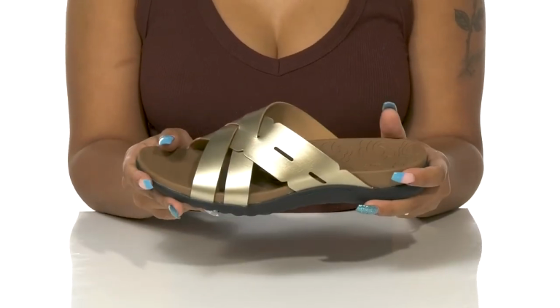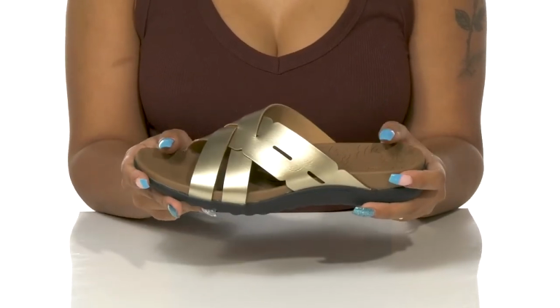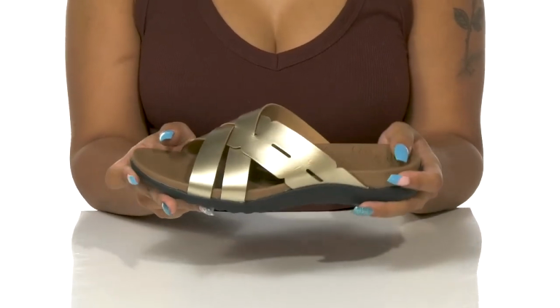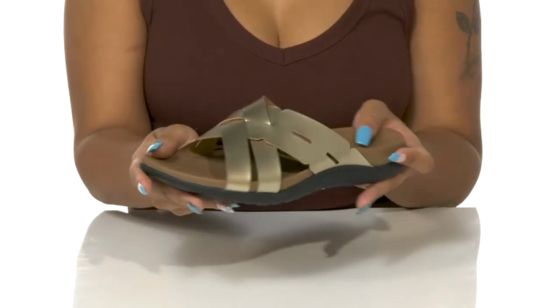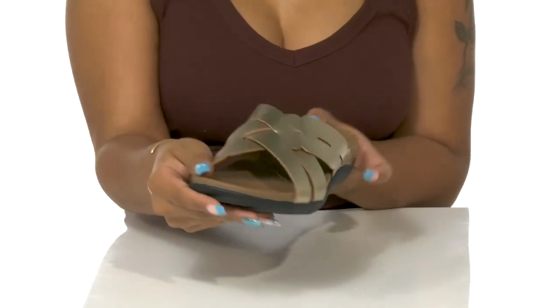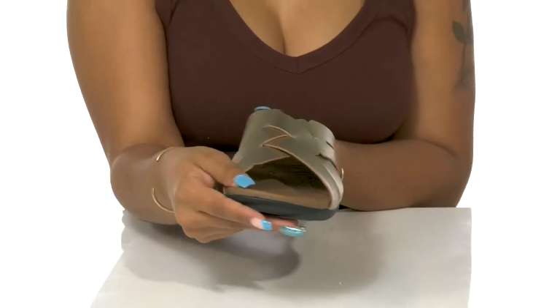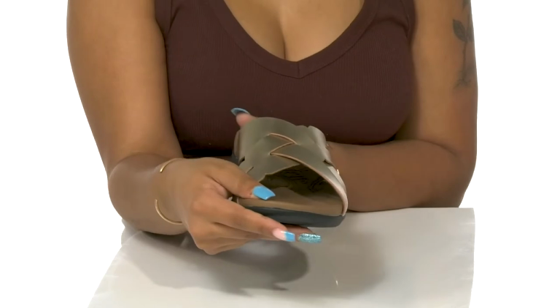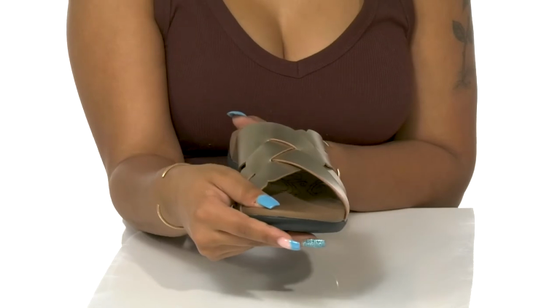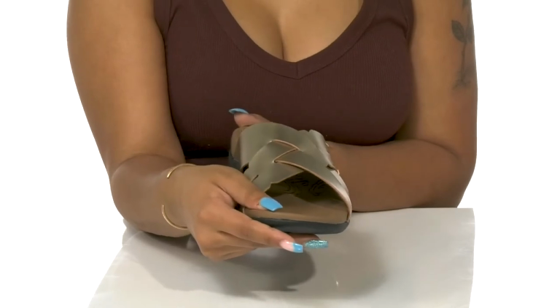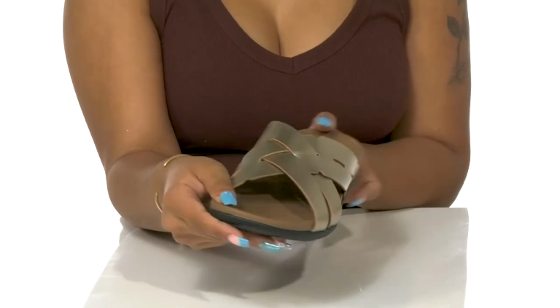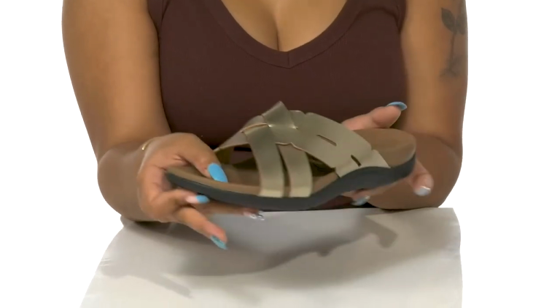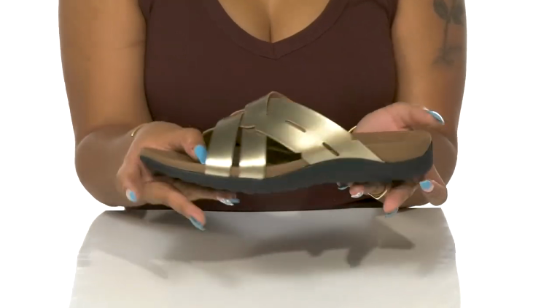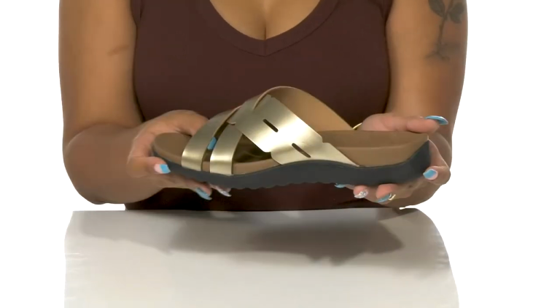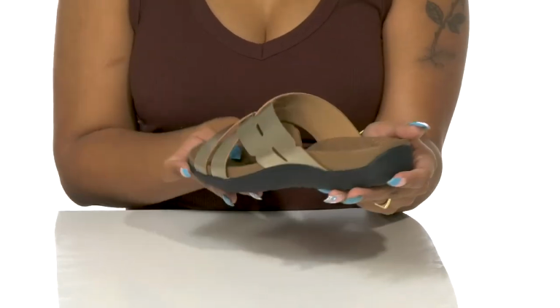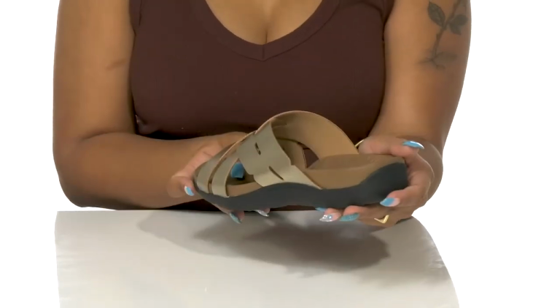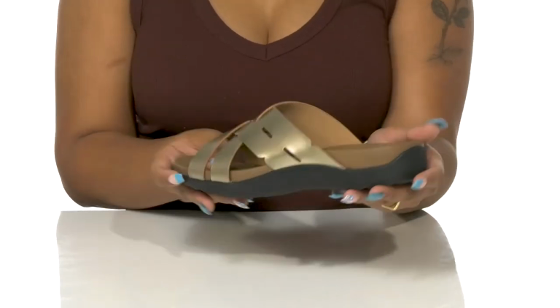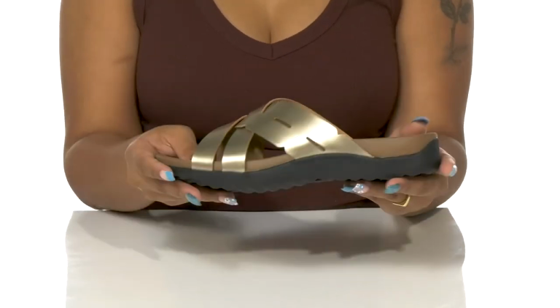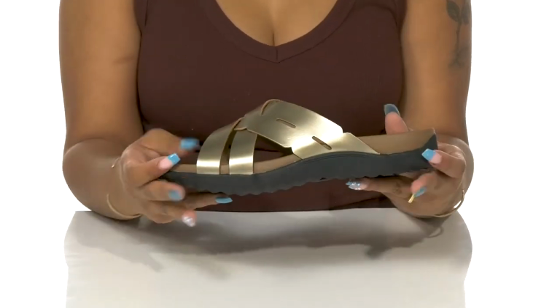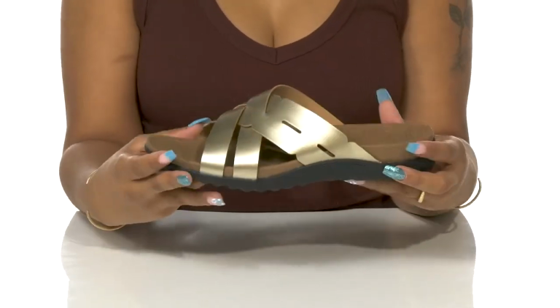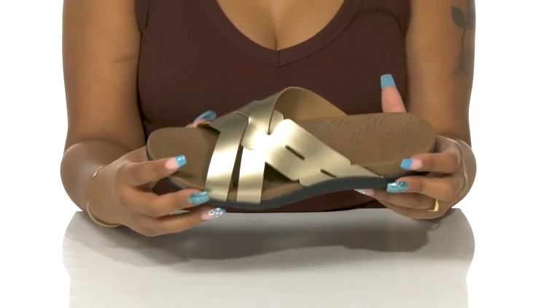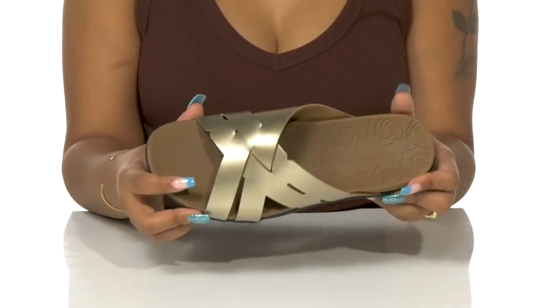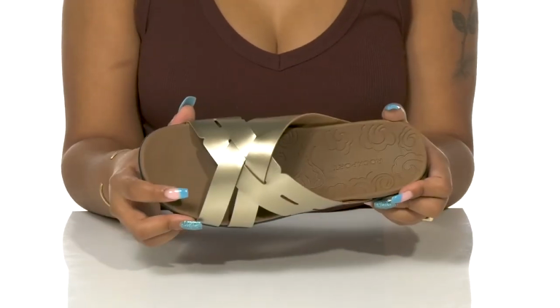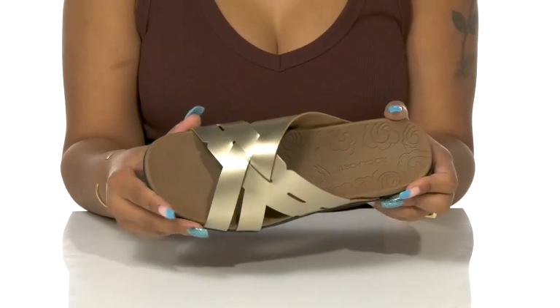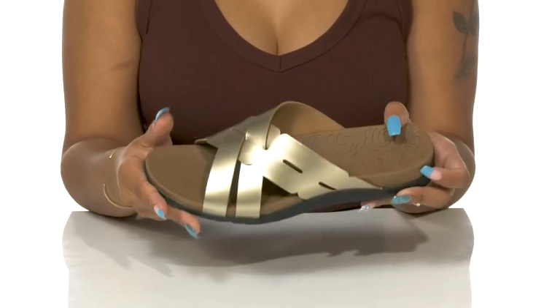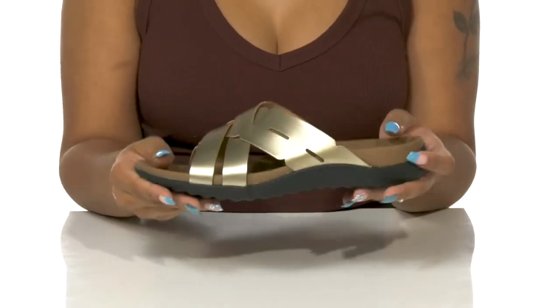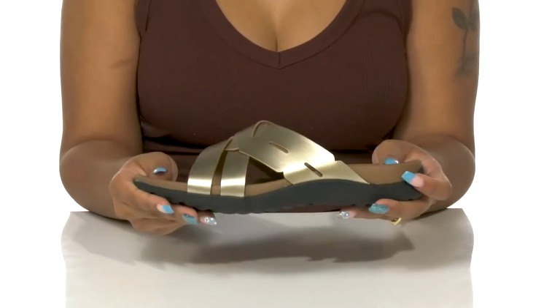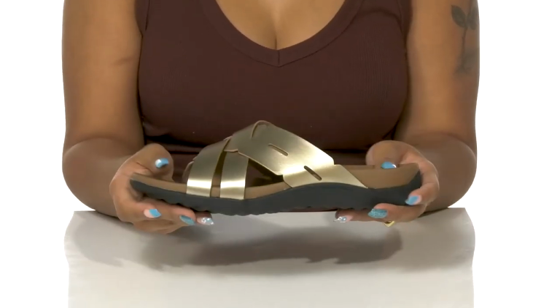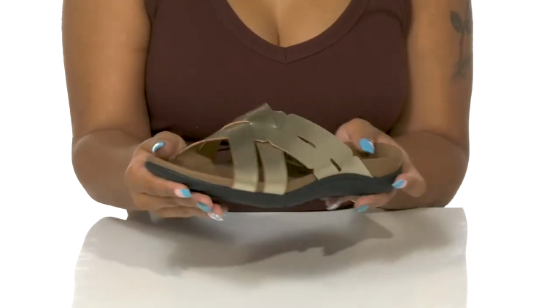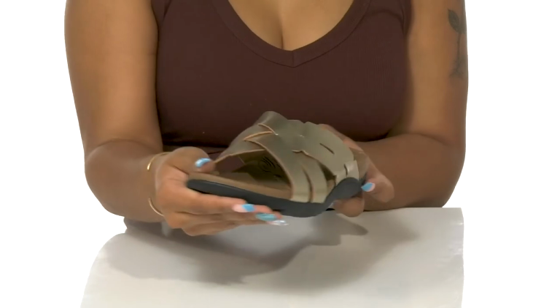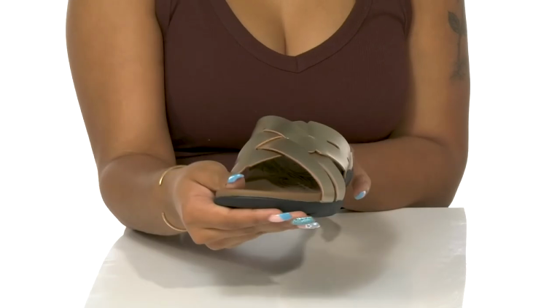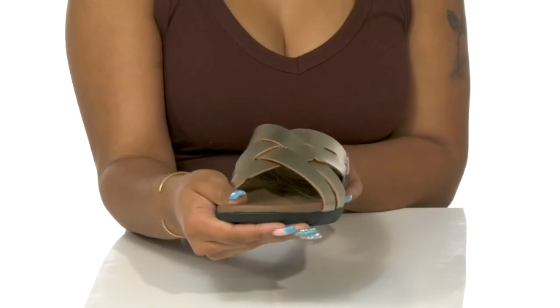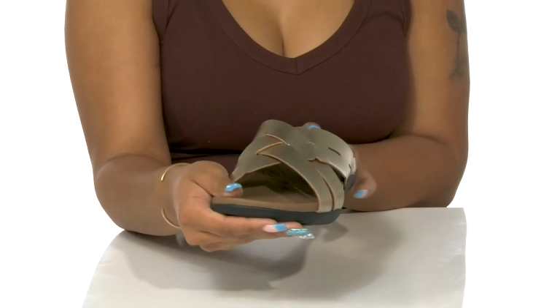You can pair these with any dress and some matching accessories like a braided crisscross rope or even some metallic jewelry.